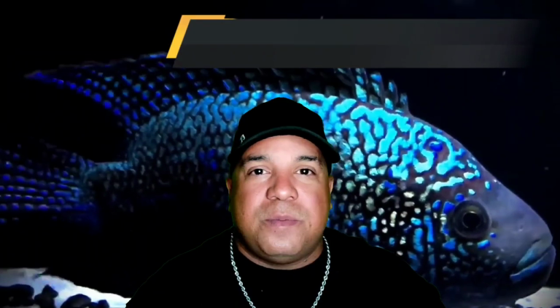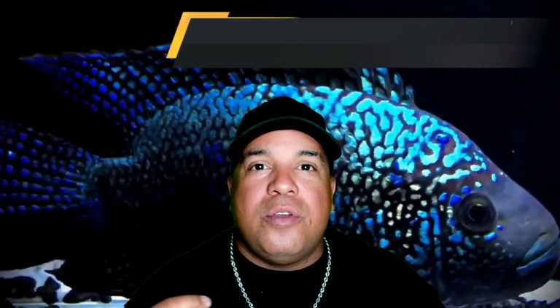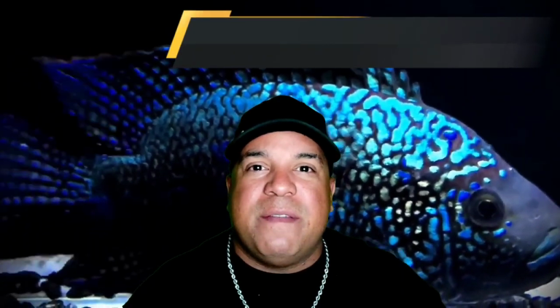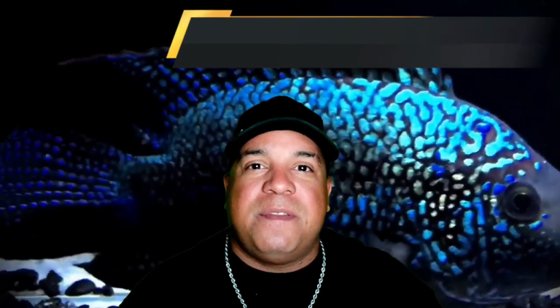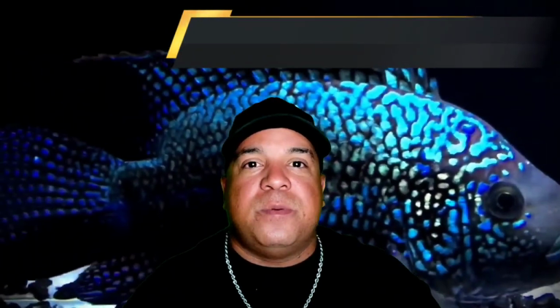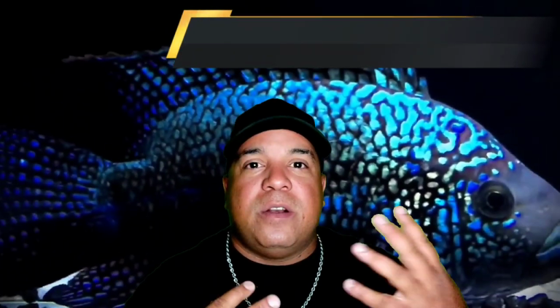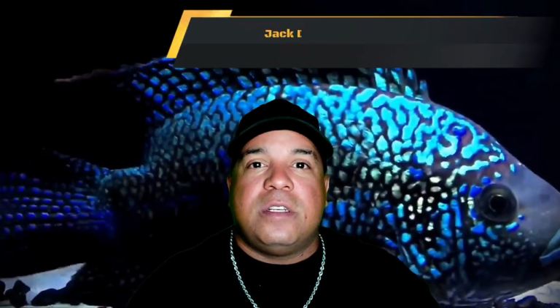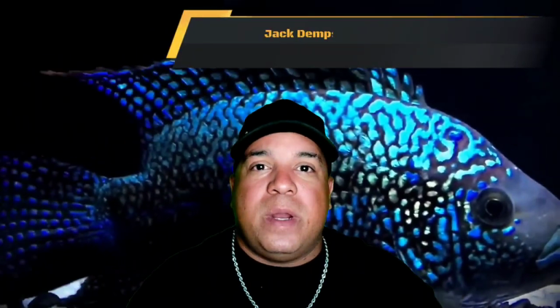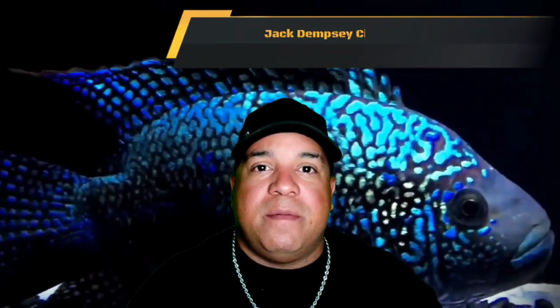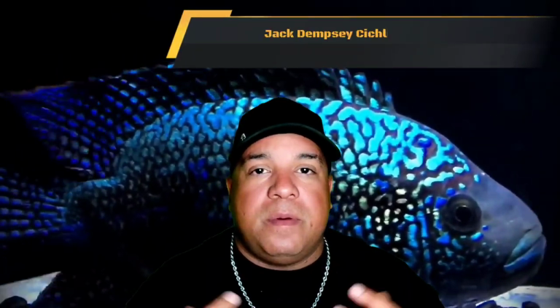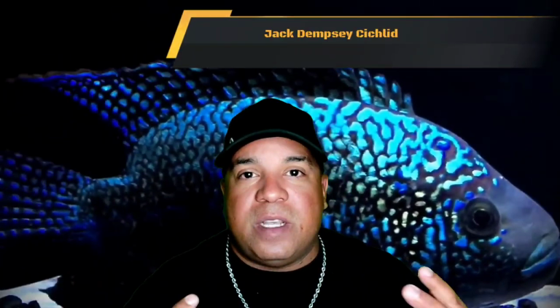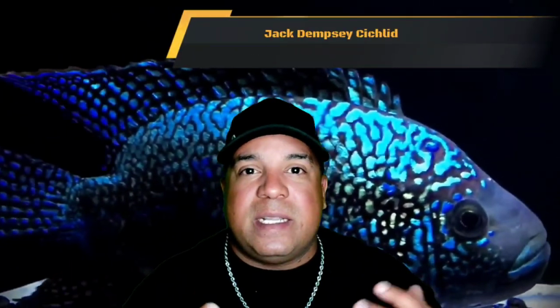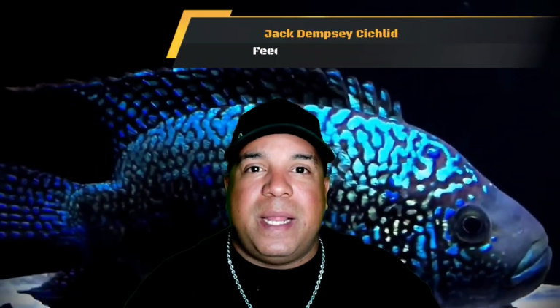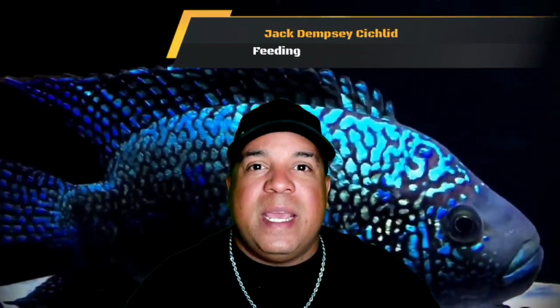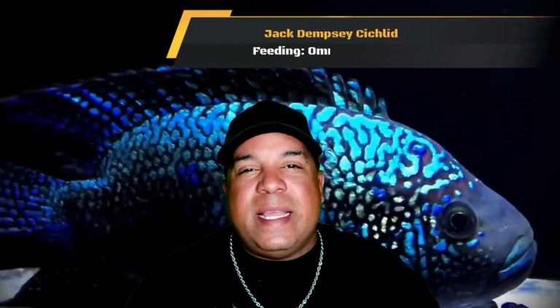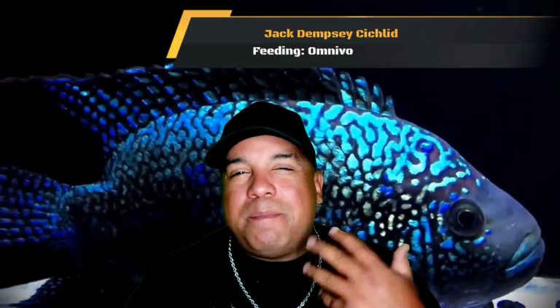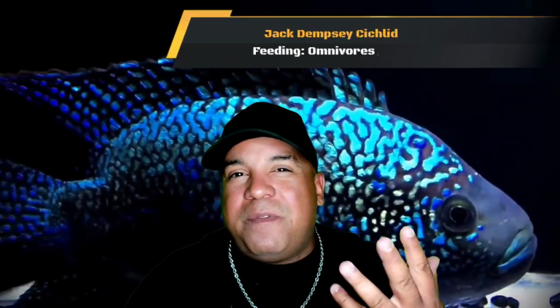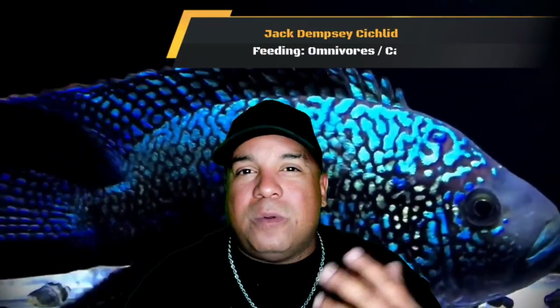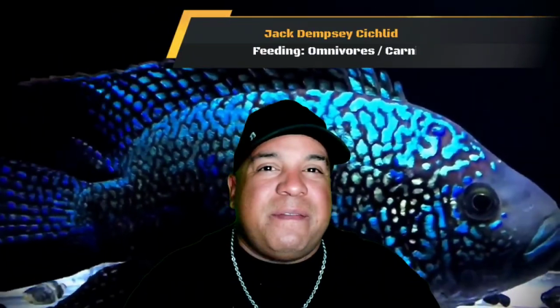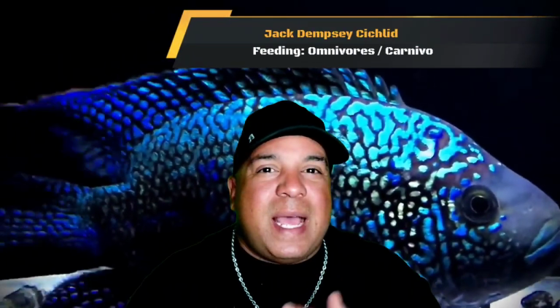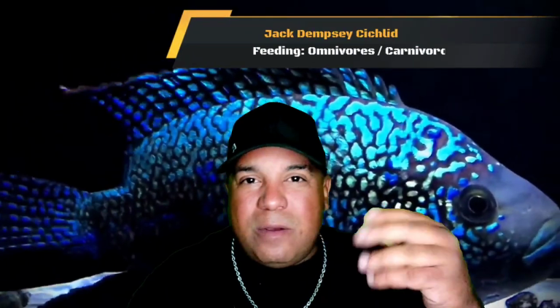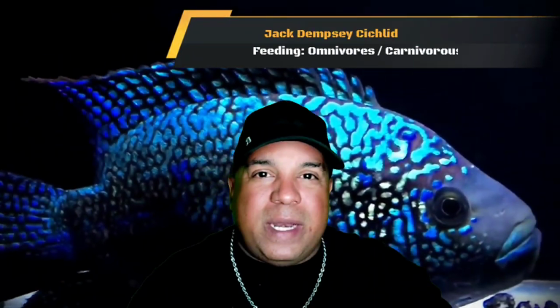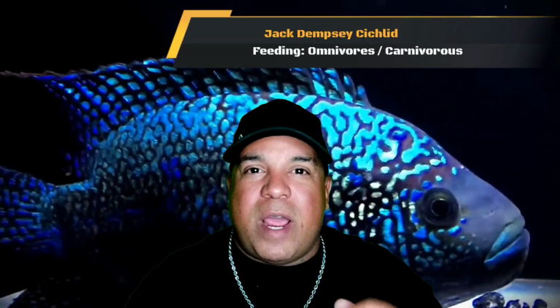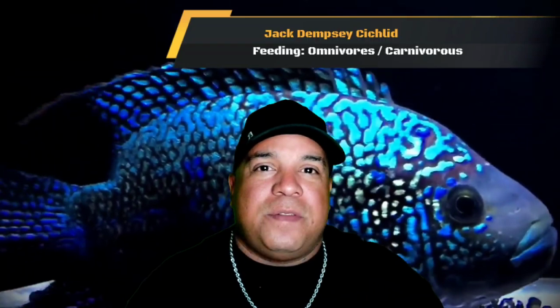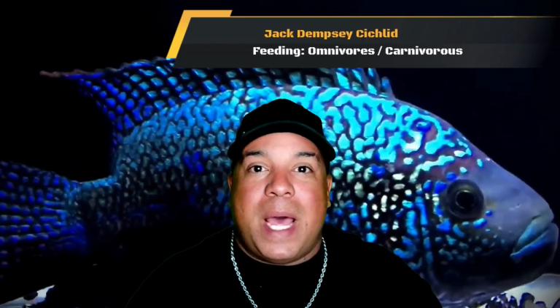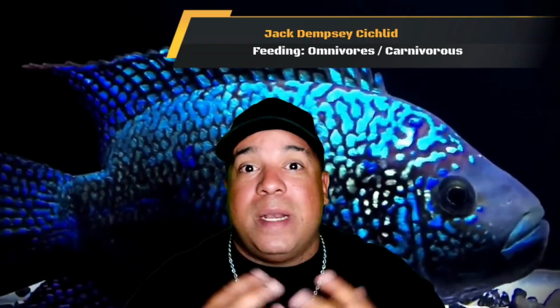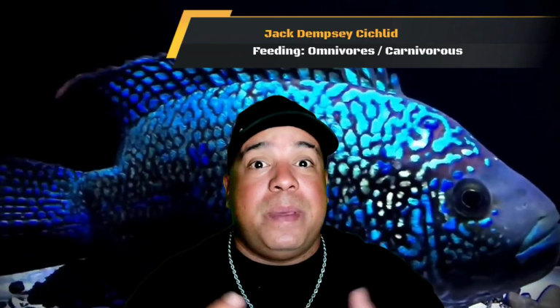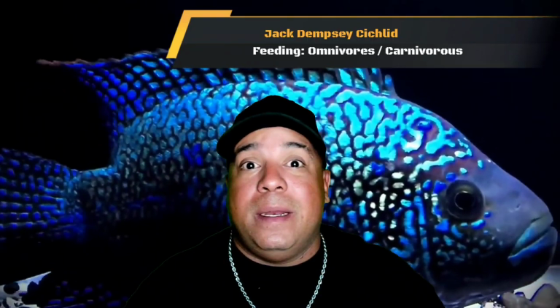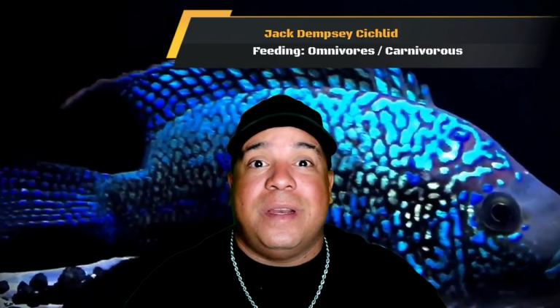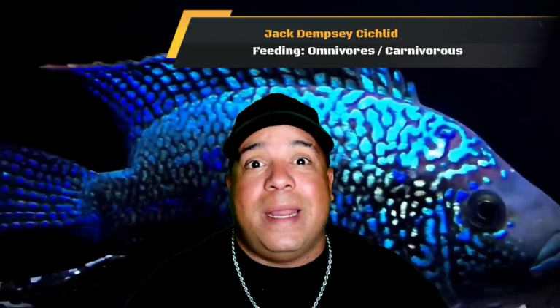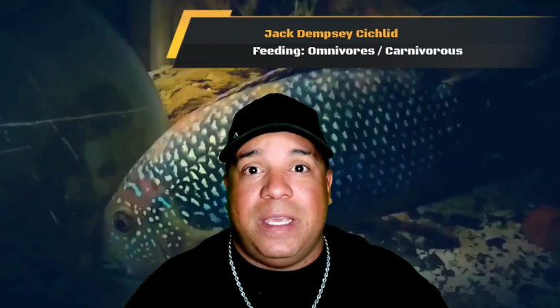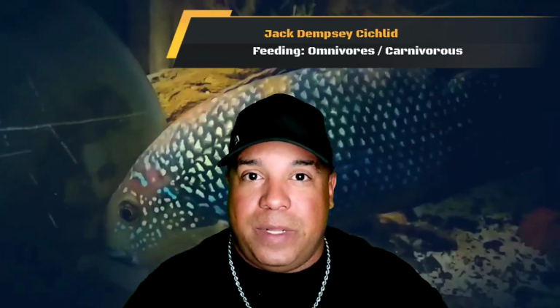They're not picky eaters — they'll eat pretty much anything you put in the tank. When they're small, give them flakes; when they're larger, you want to give them a cichlid pellet that floats. If not, they'll go ahead and grab it off the bottom. You're not gonna have an issue there.